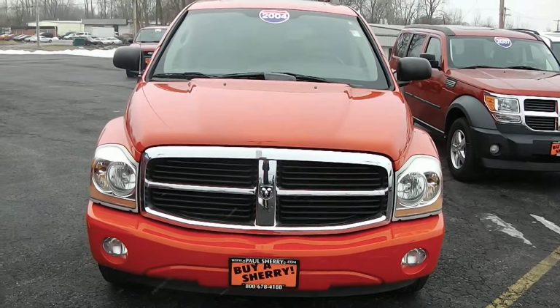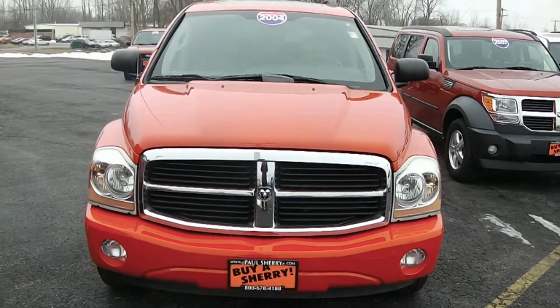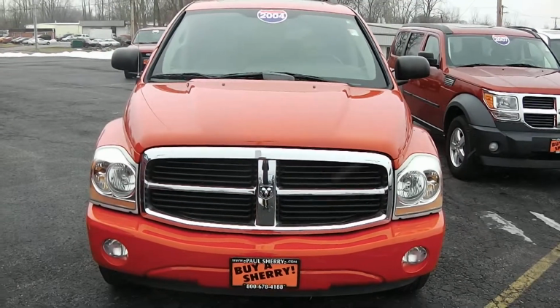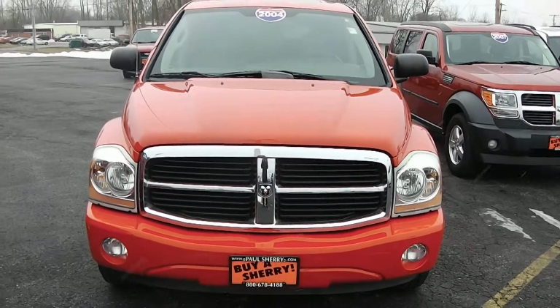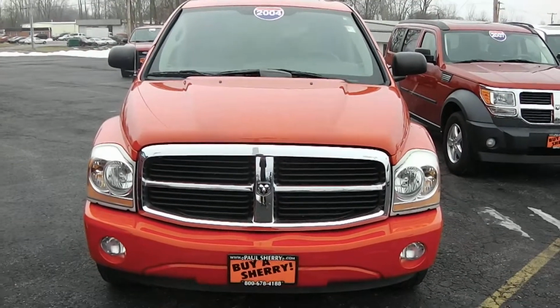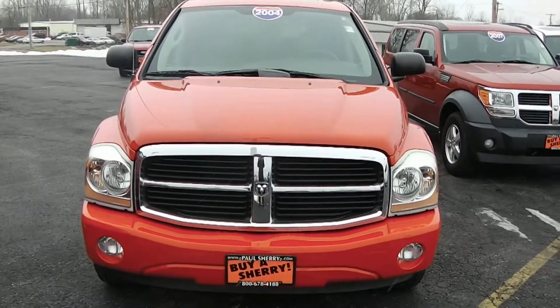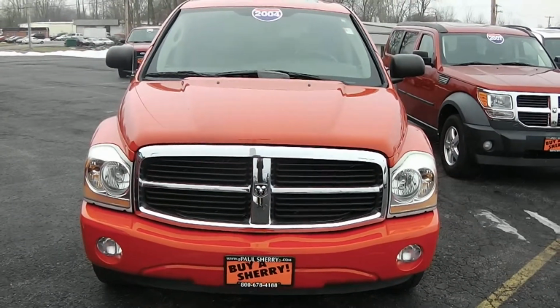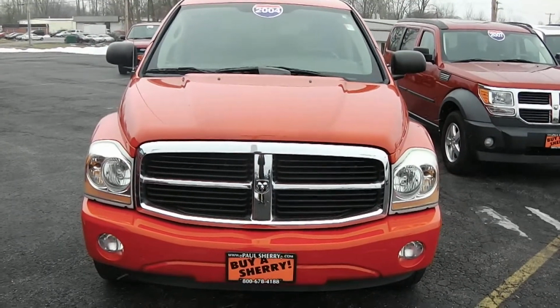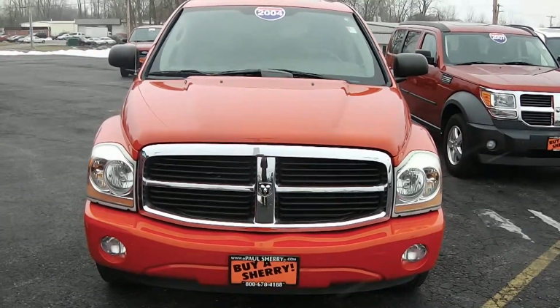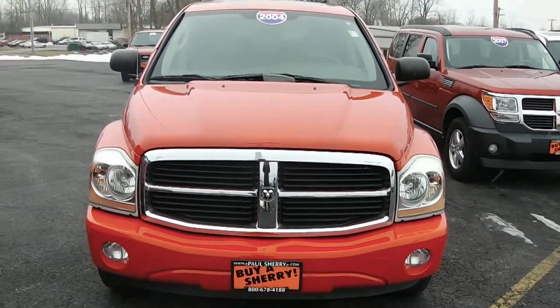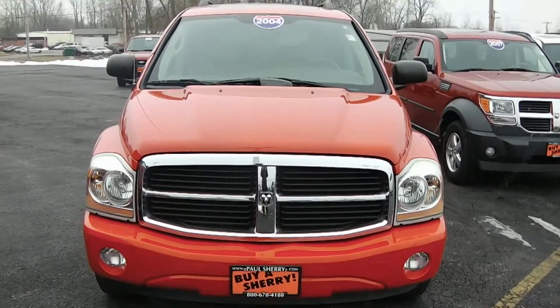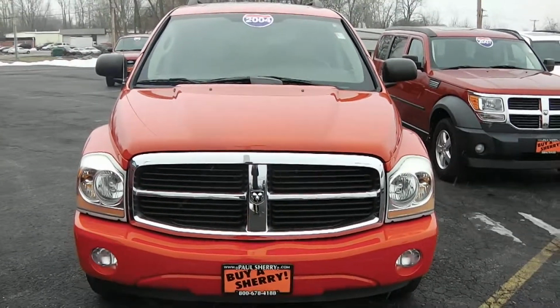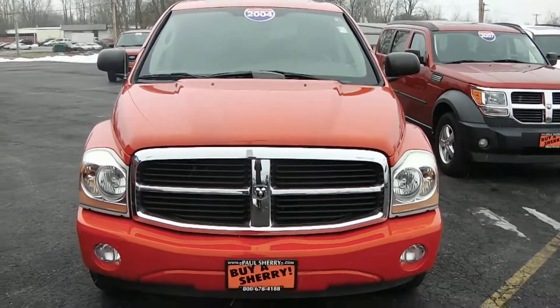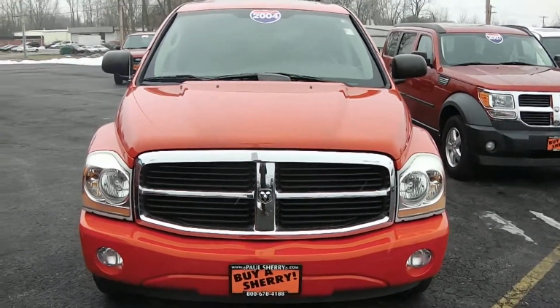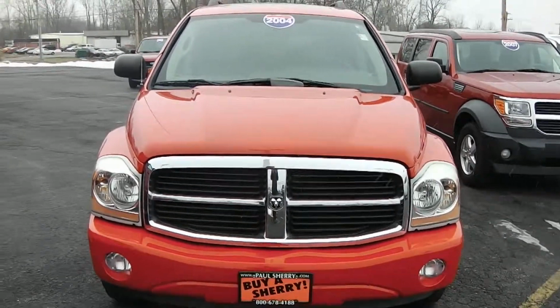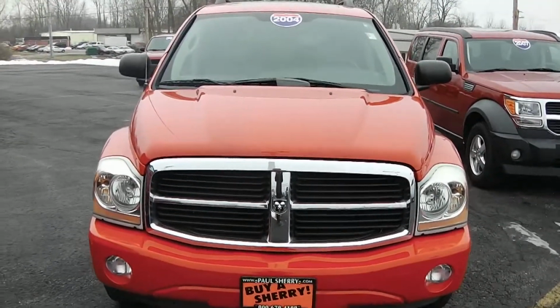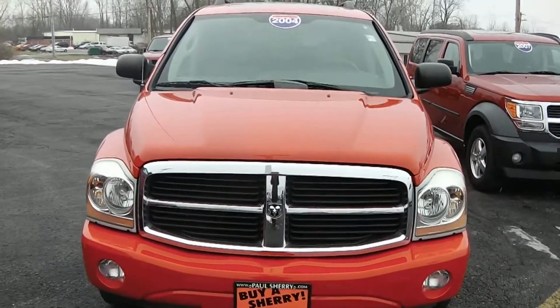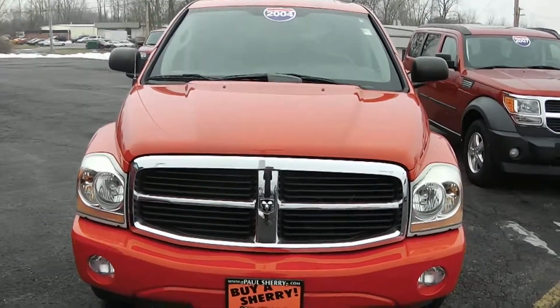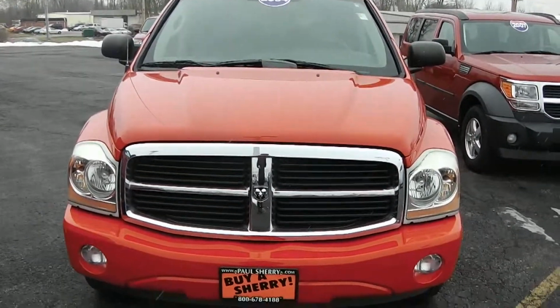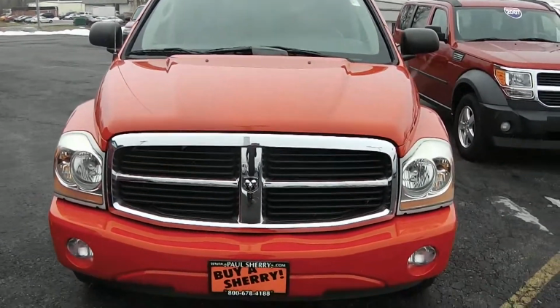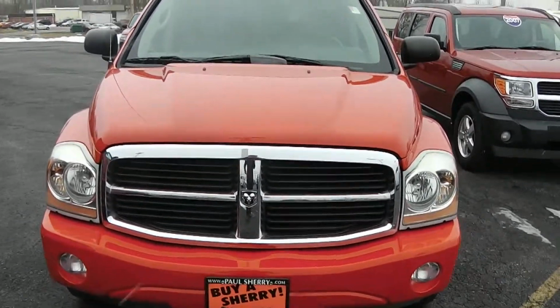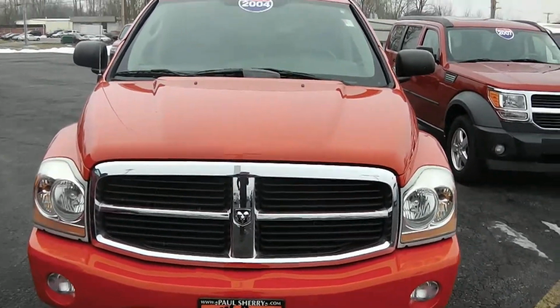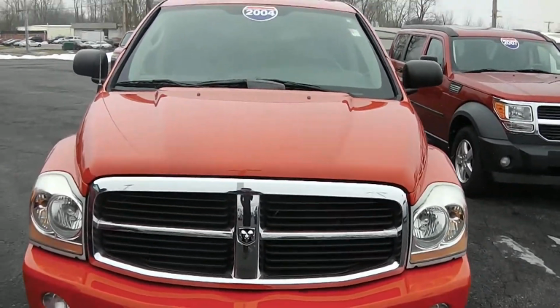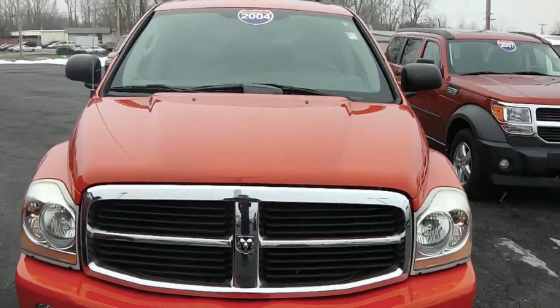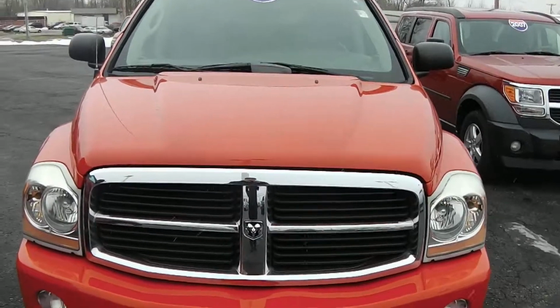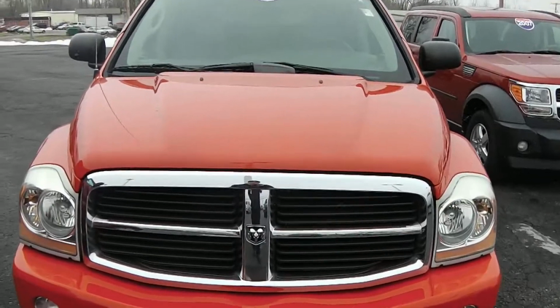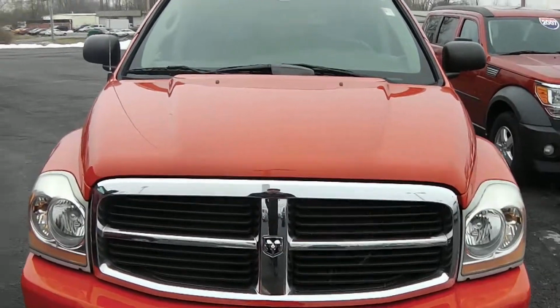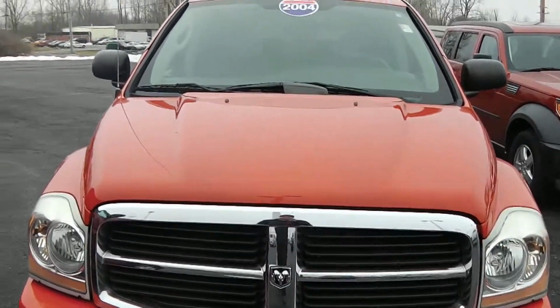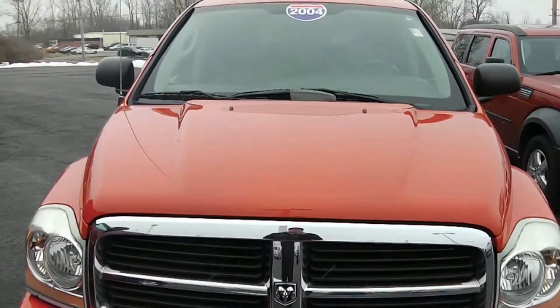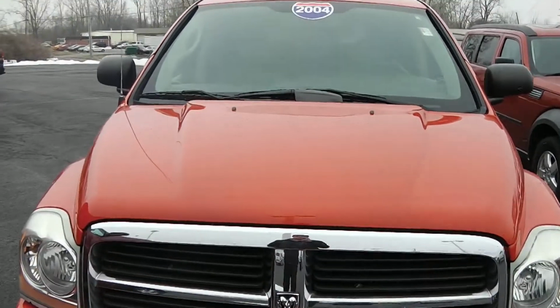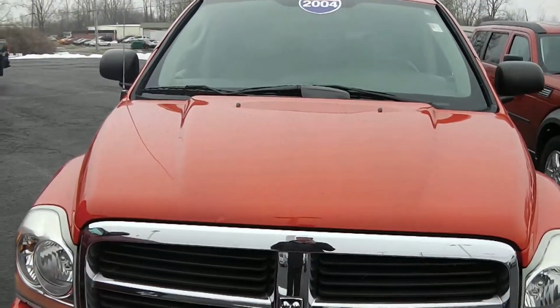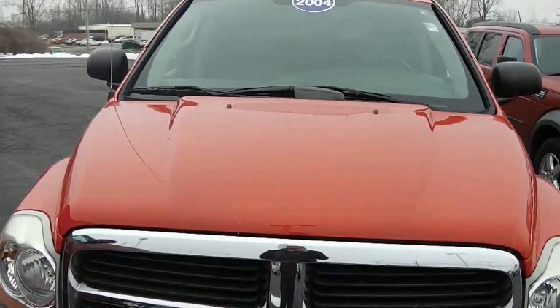Zach Smith here at Paul Sherry's Chrysler Dodge Jeep Ram and RVs in Piqua, Ohio. Here we're looking at a 2004 Dodge Durango.